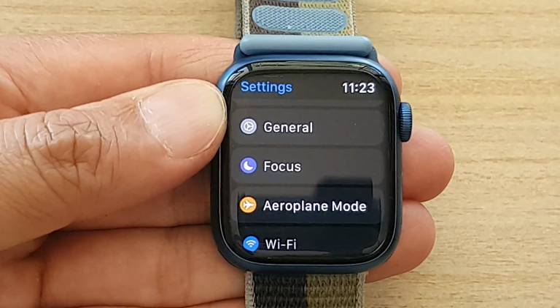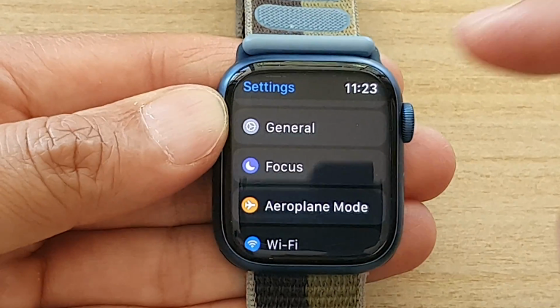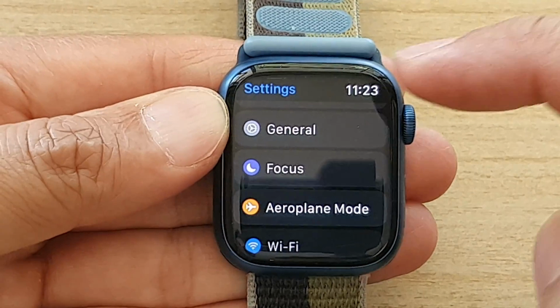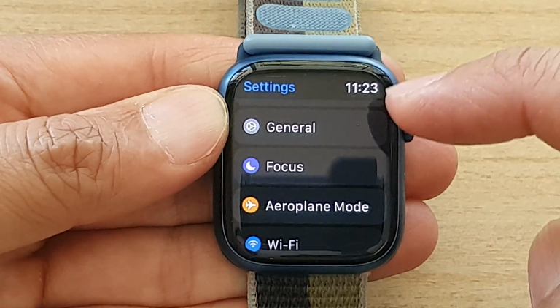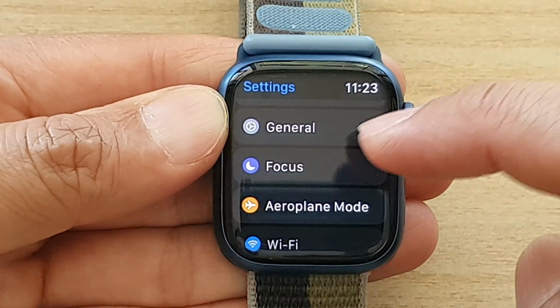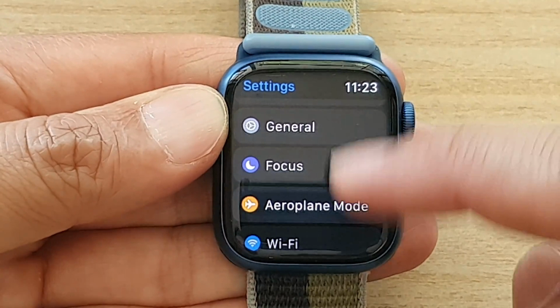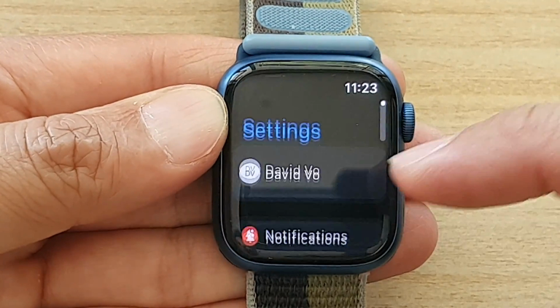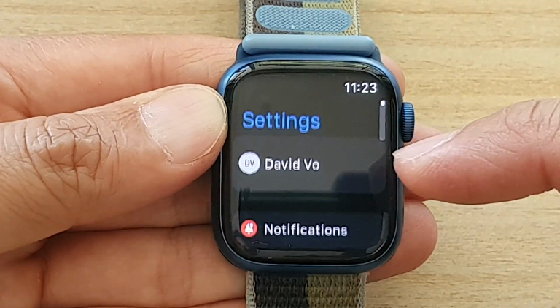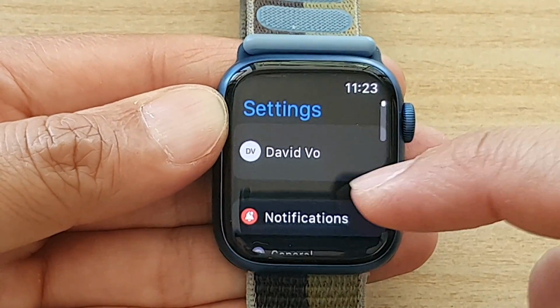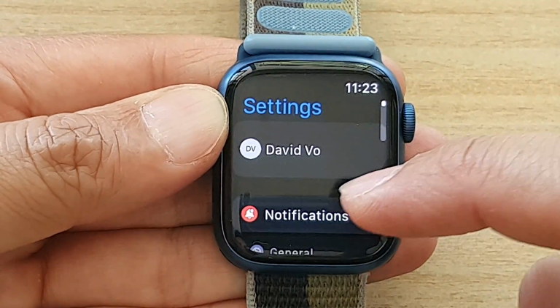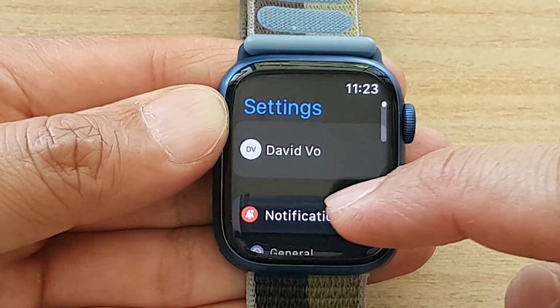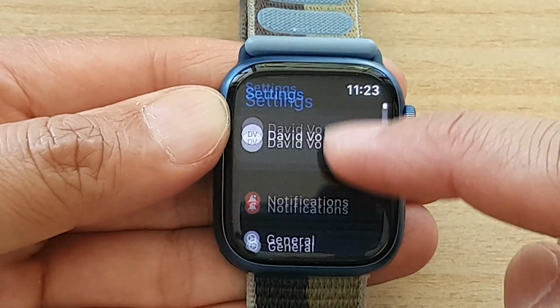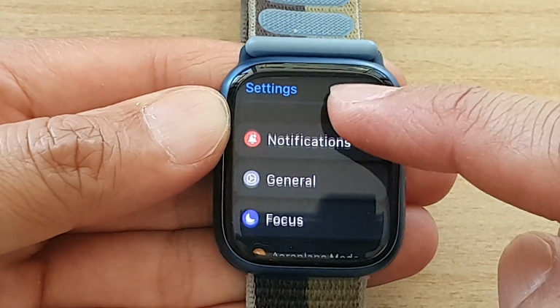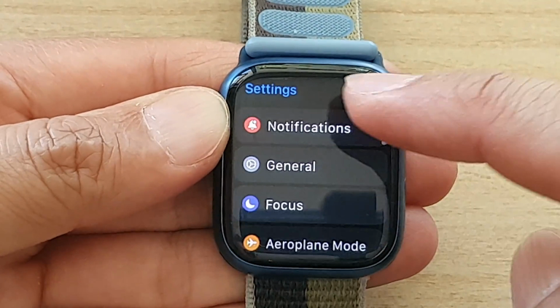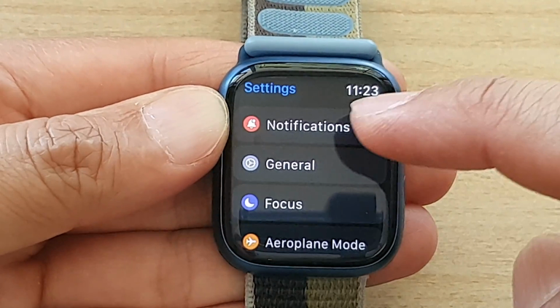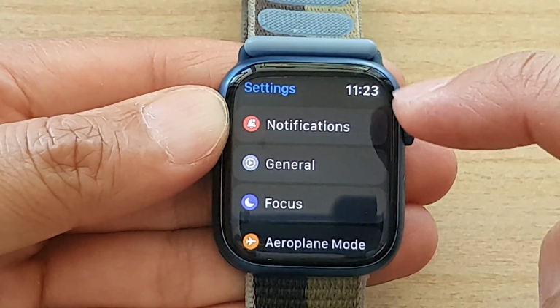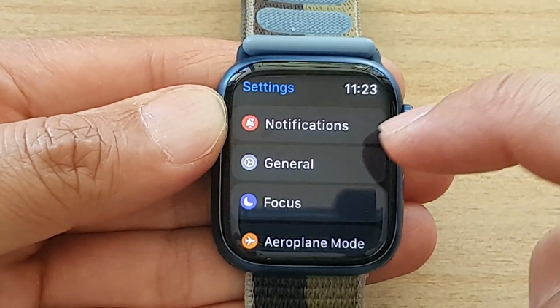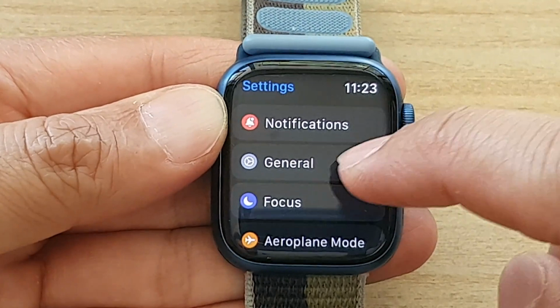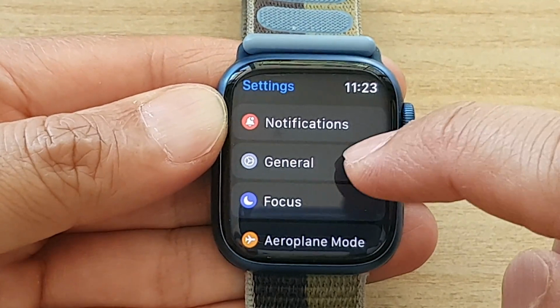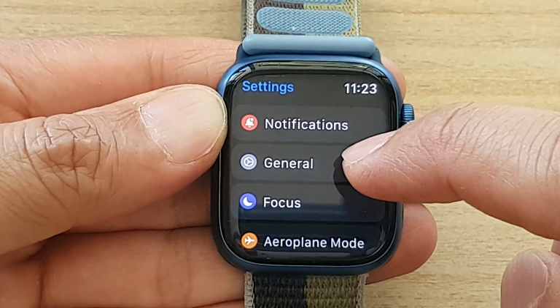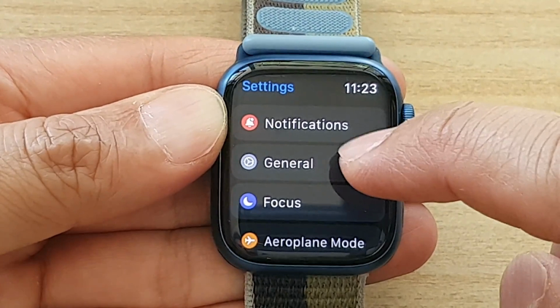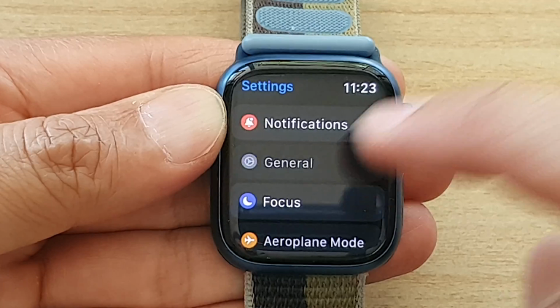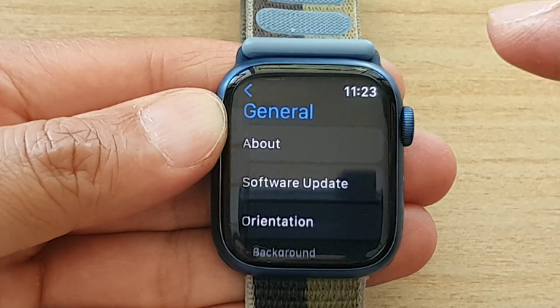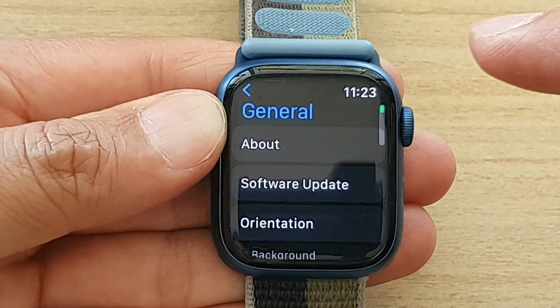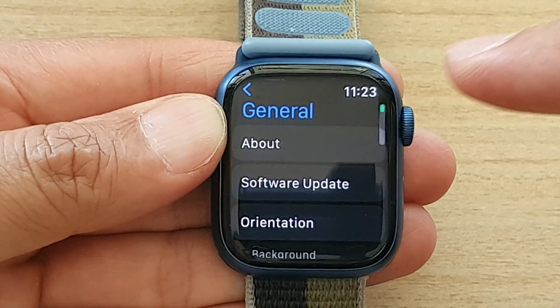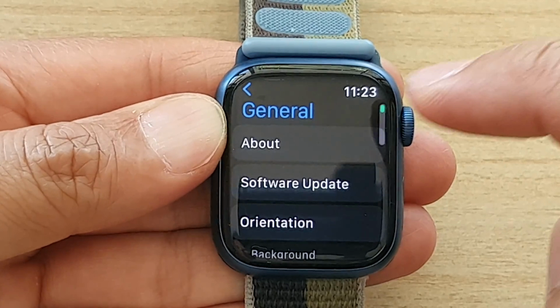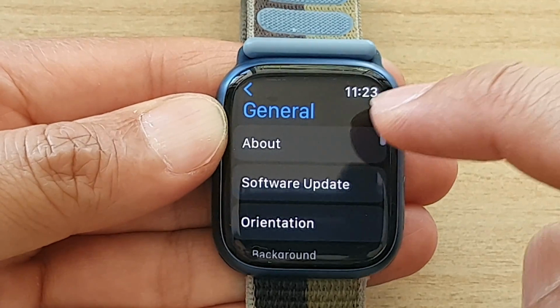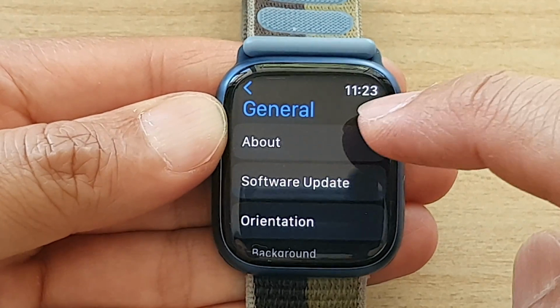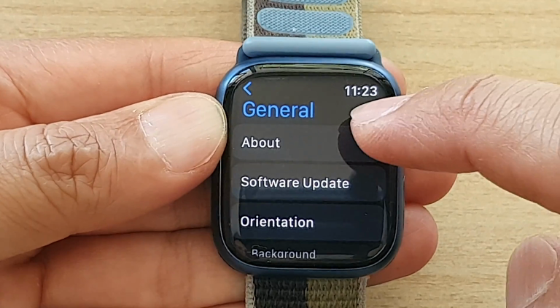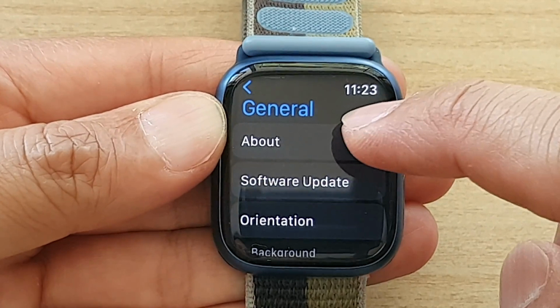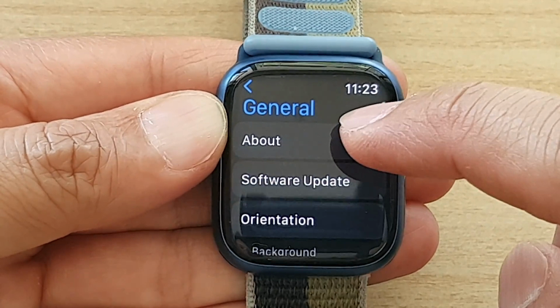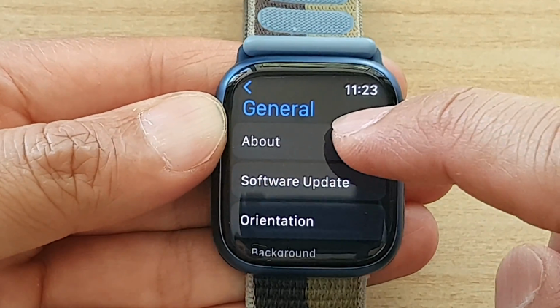In Settings, scroll down and tap on General, then tap on About.